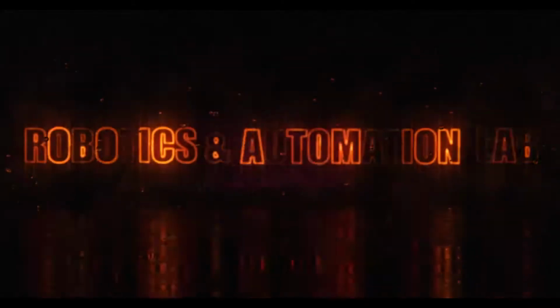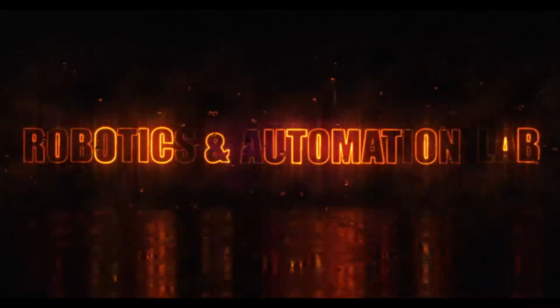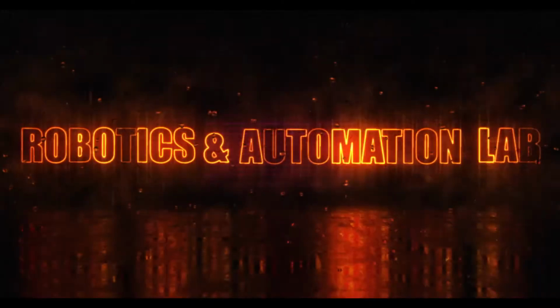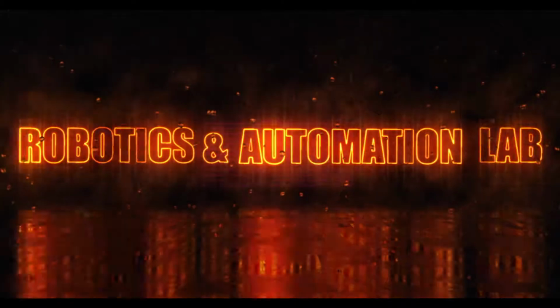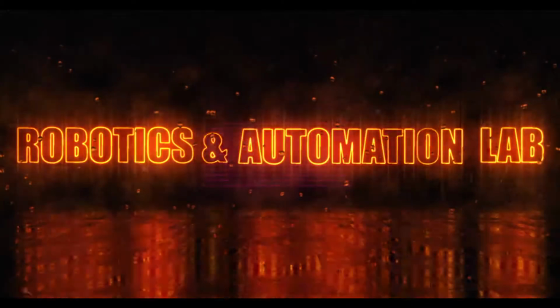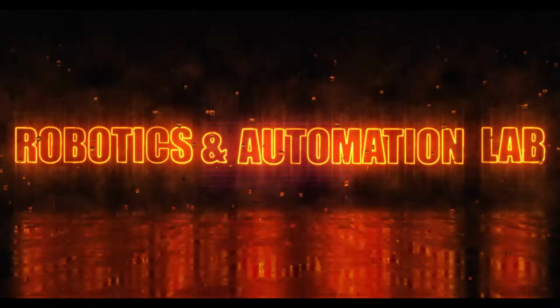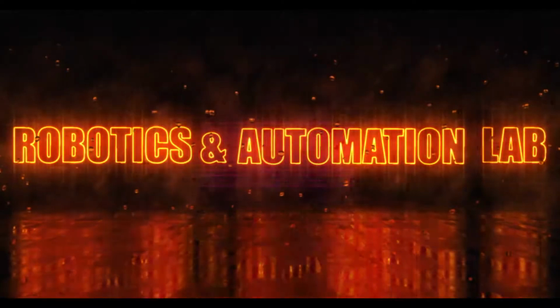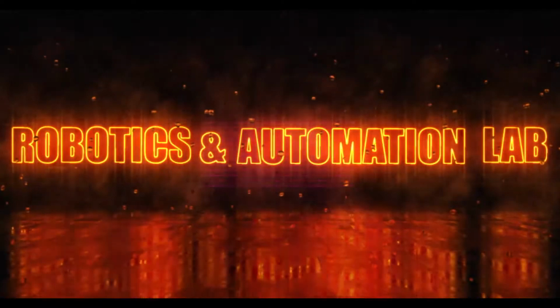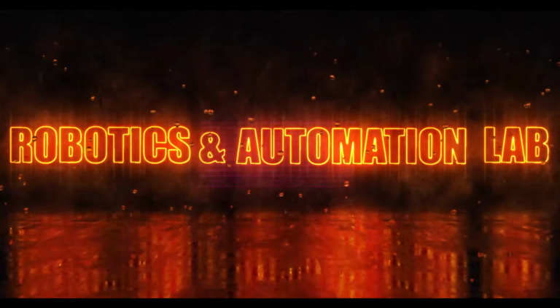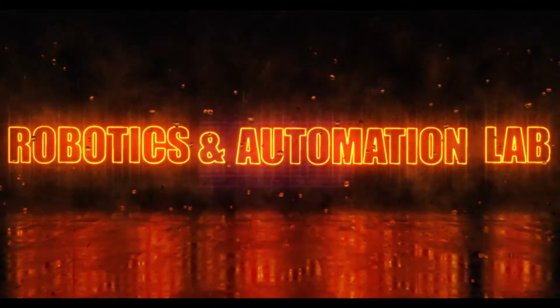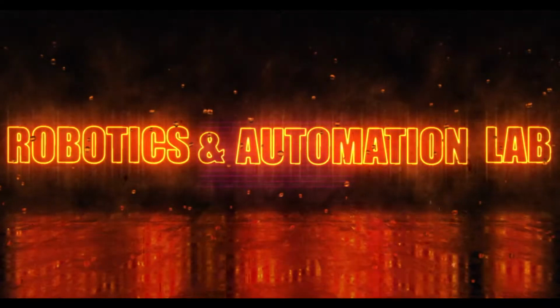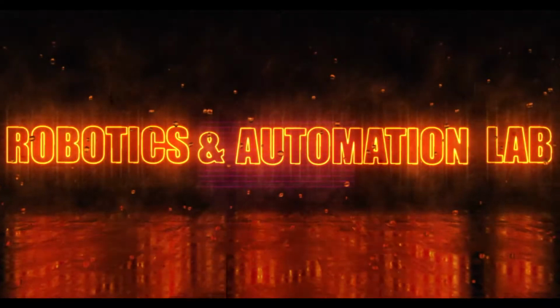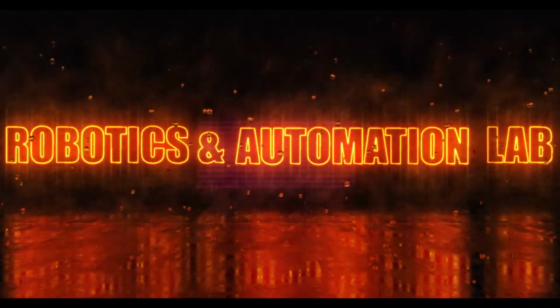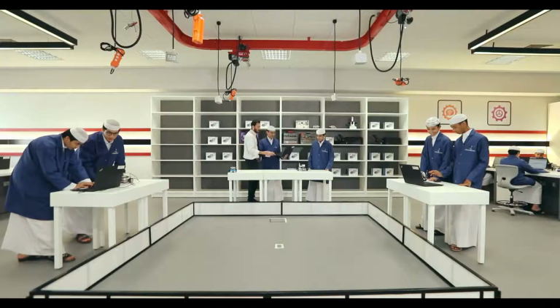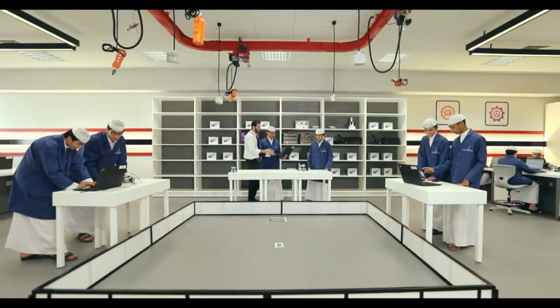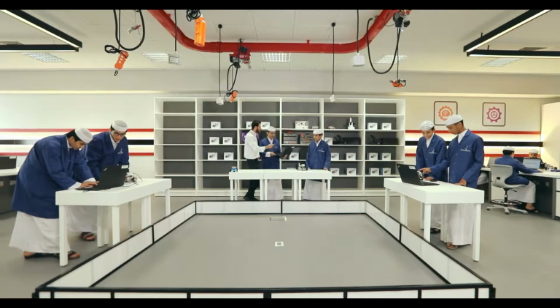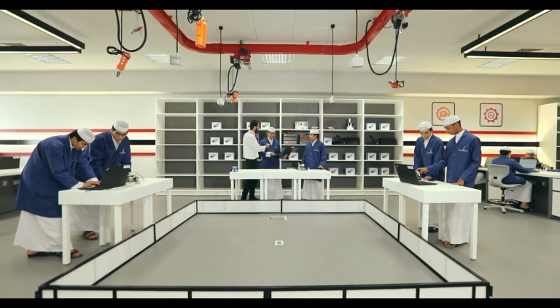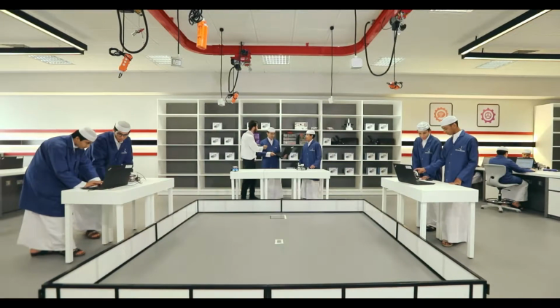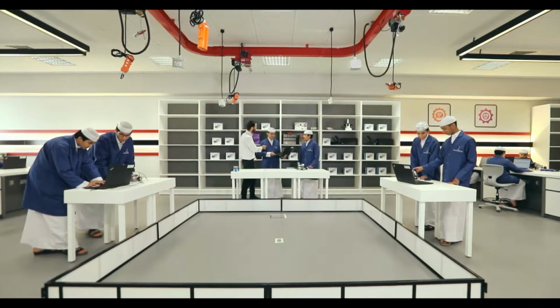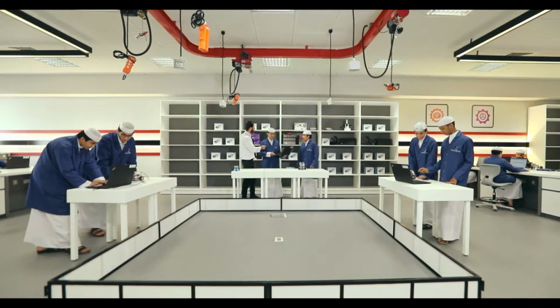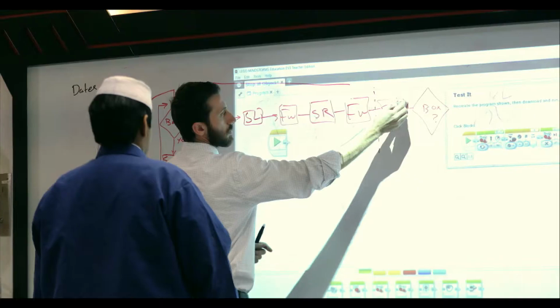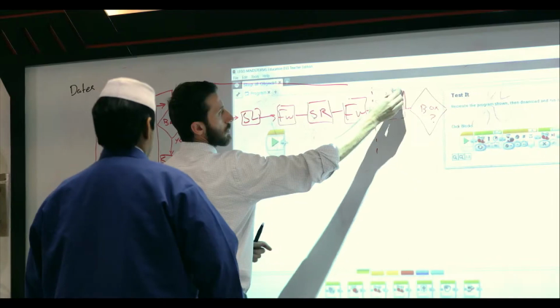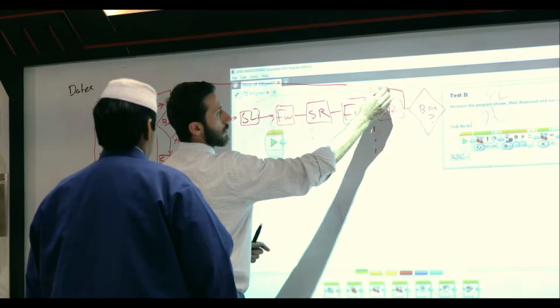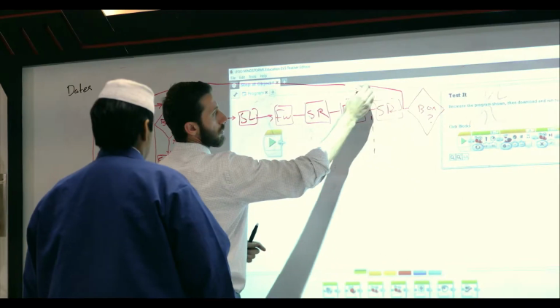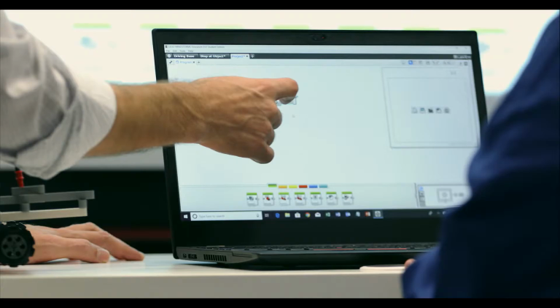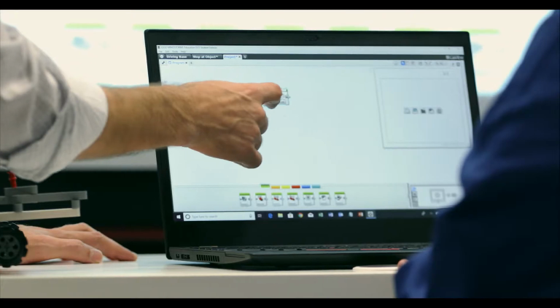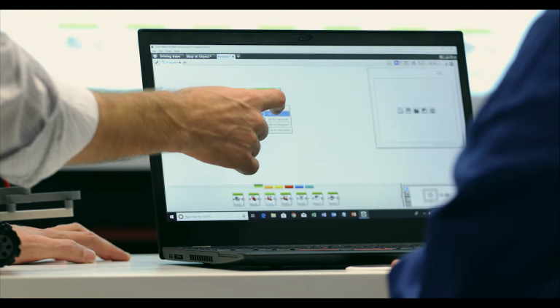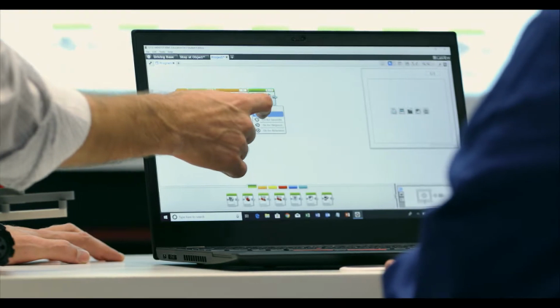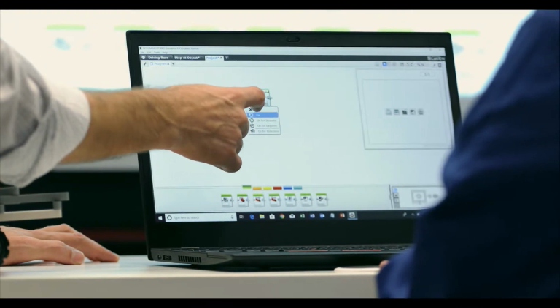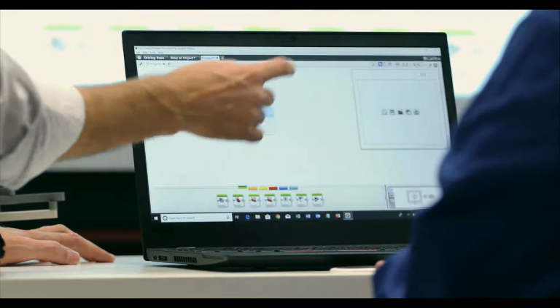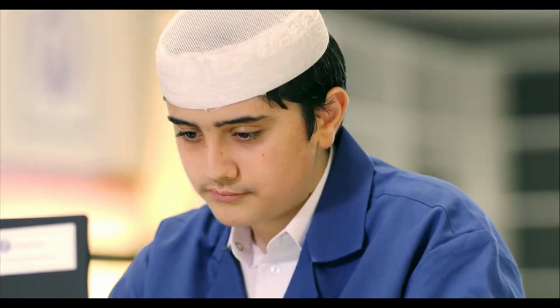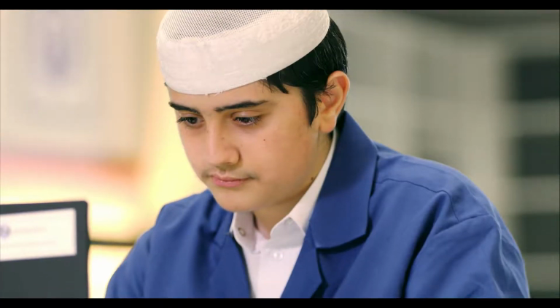The Robotics and Automation Lab allows students to learn about the construction of robots and how they are programmed.